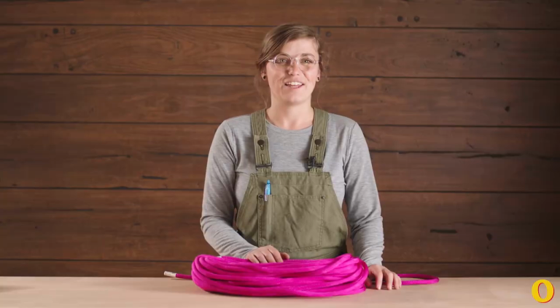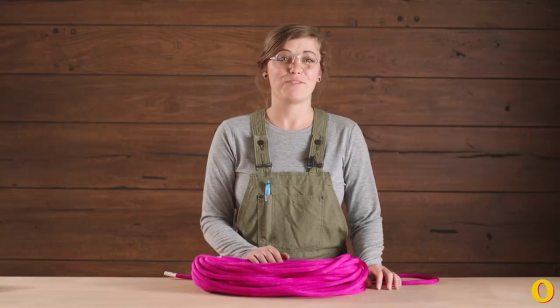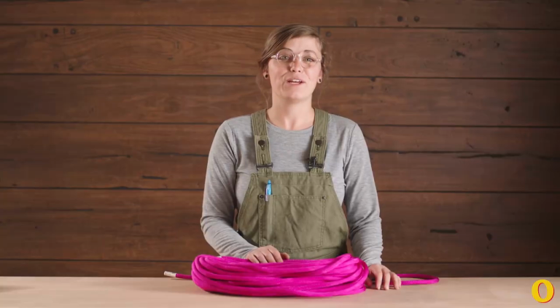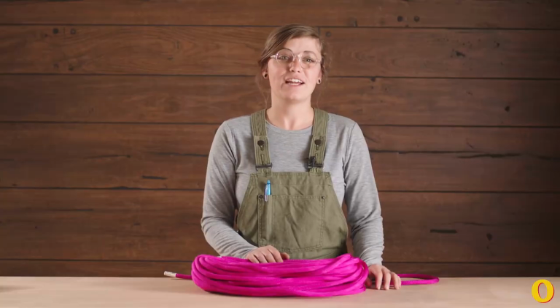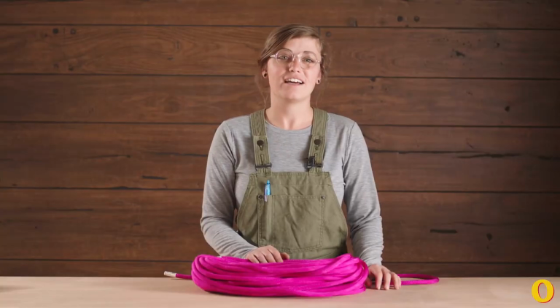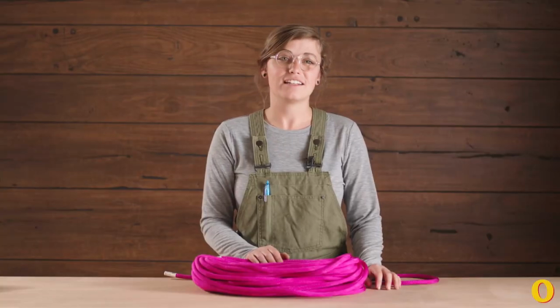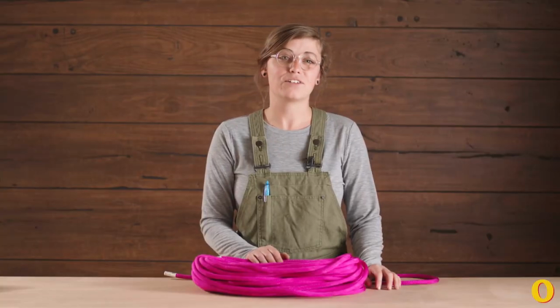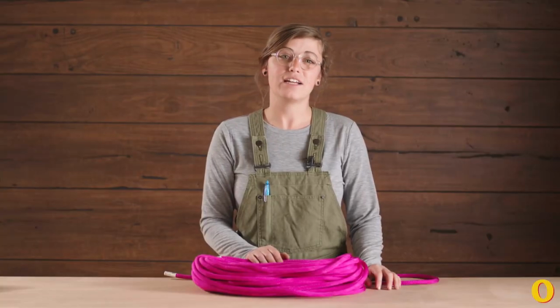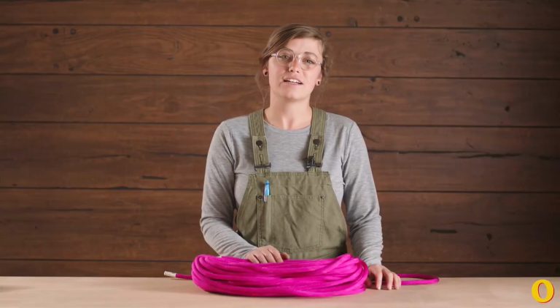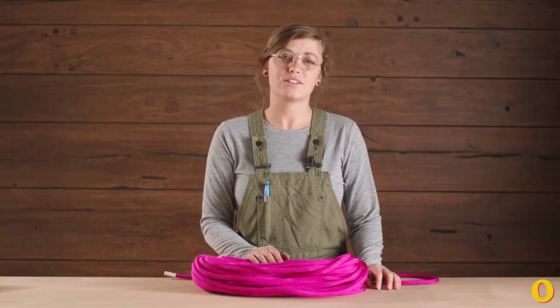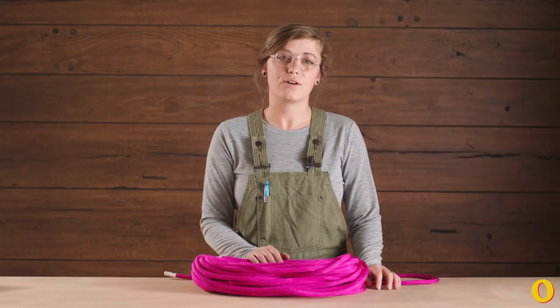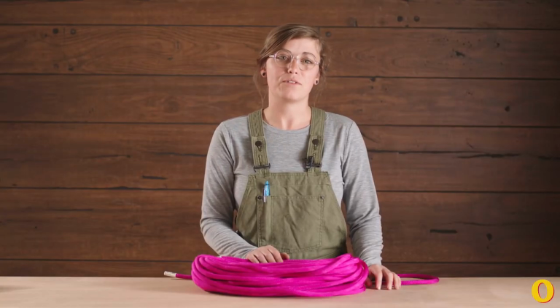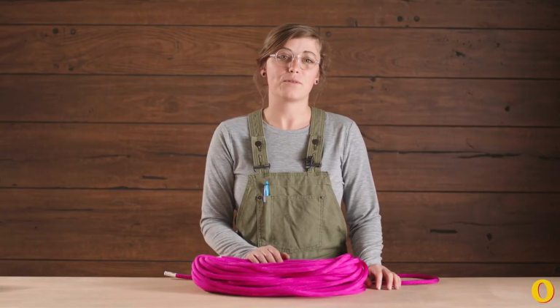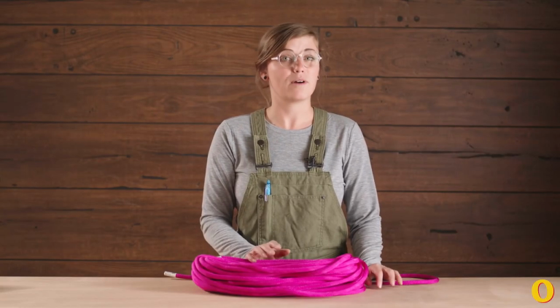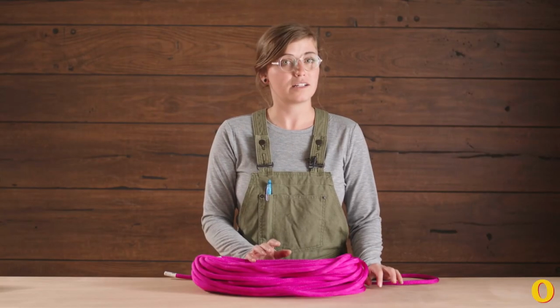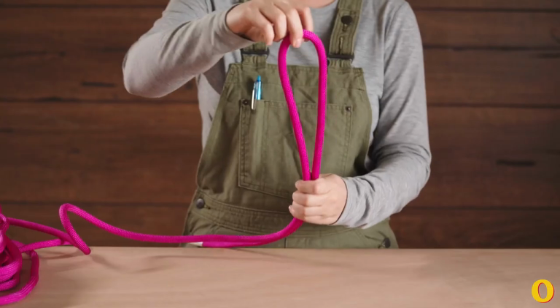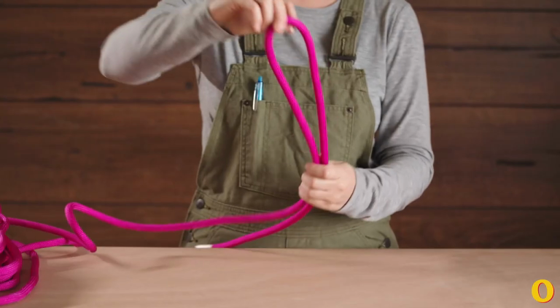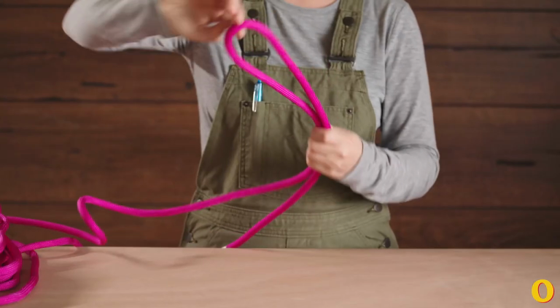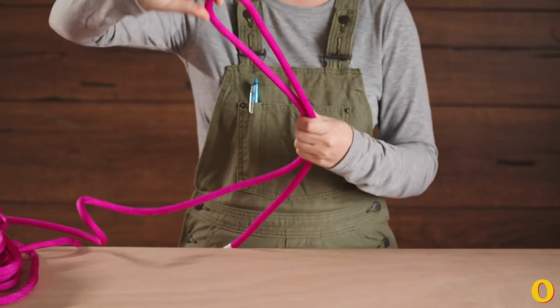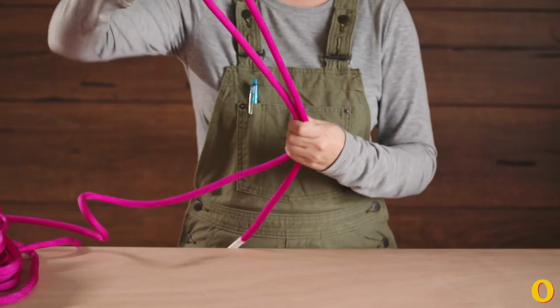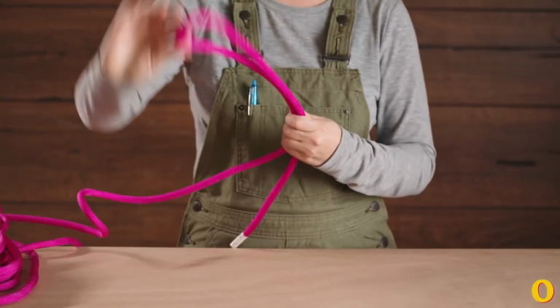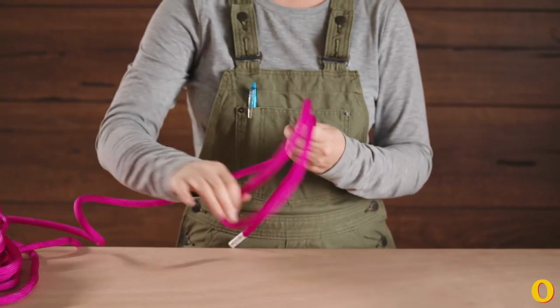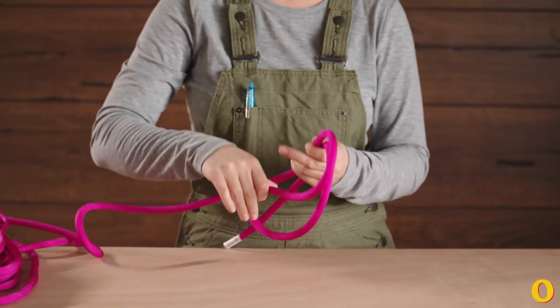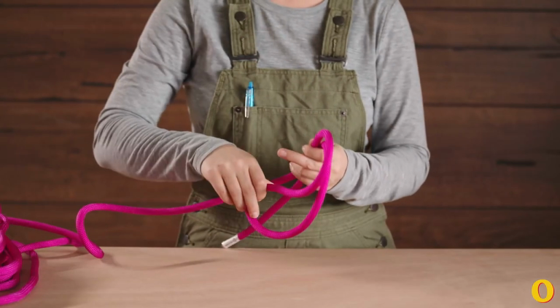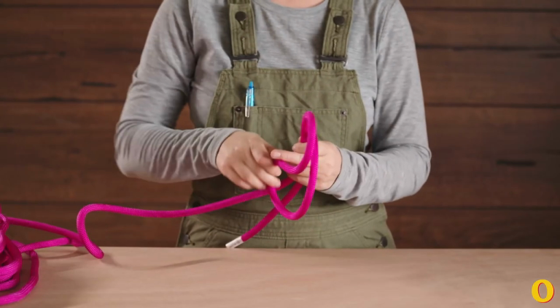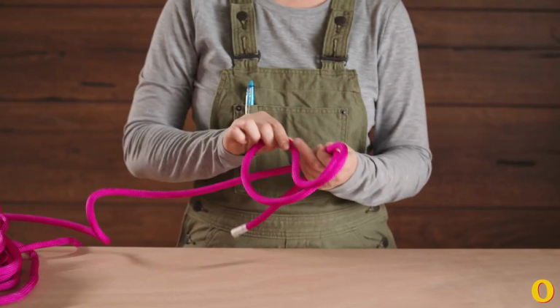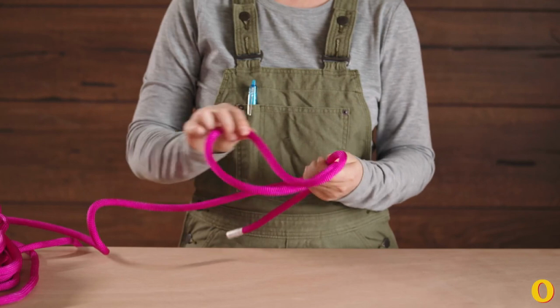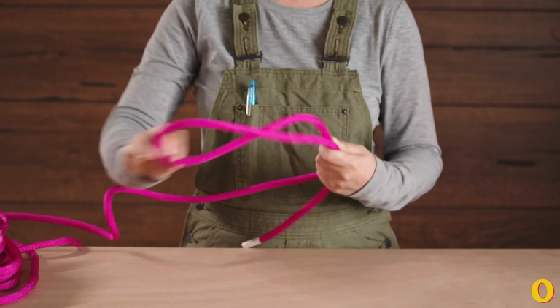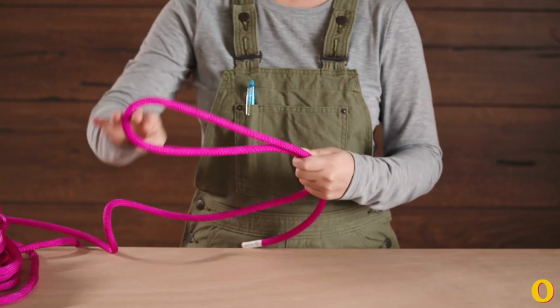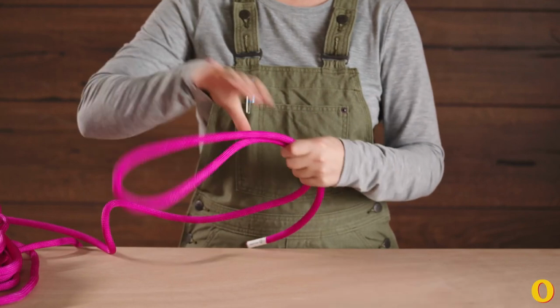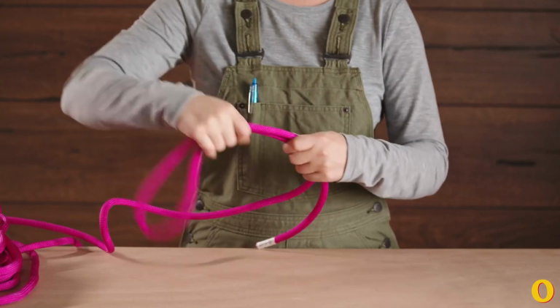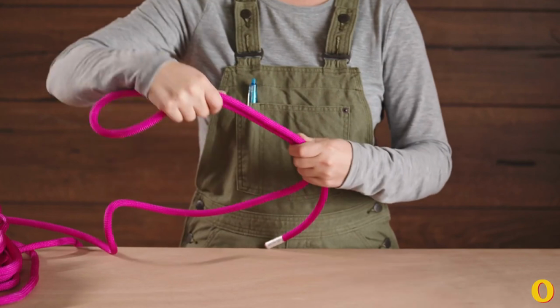The figure eight knot is a great knot to know if you are rock climbing or if you want to make a weight-bearing loop at the end of a rope.